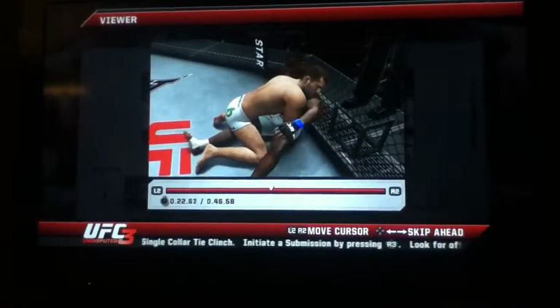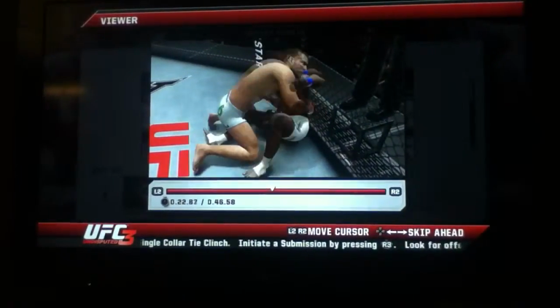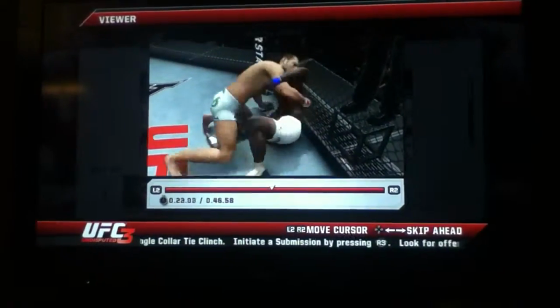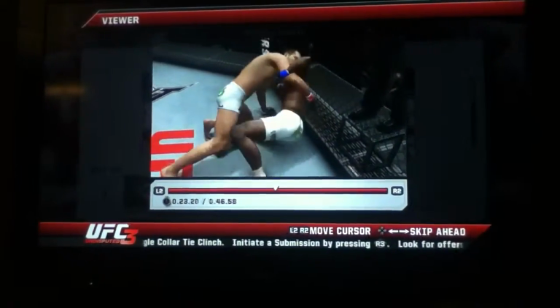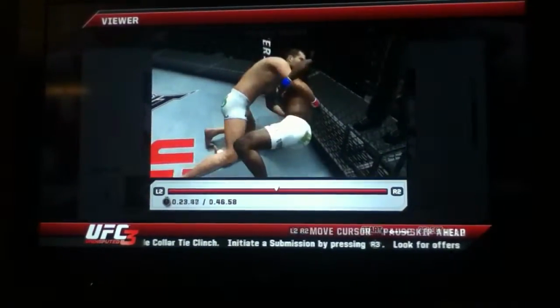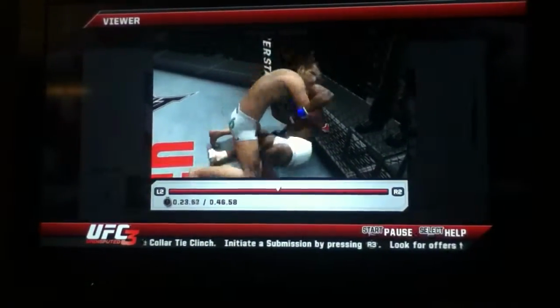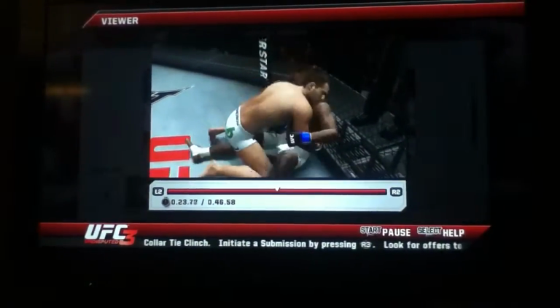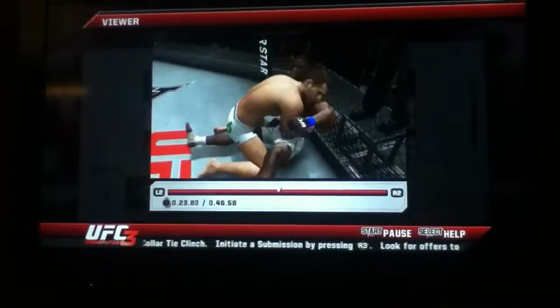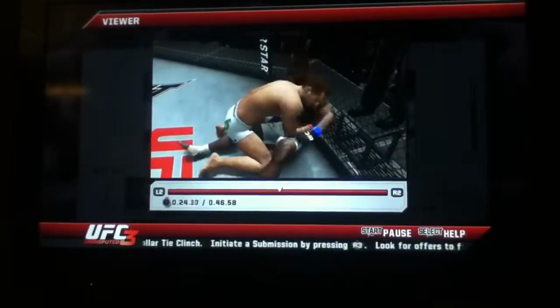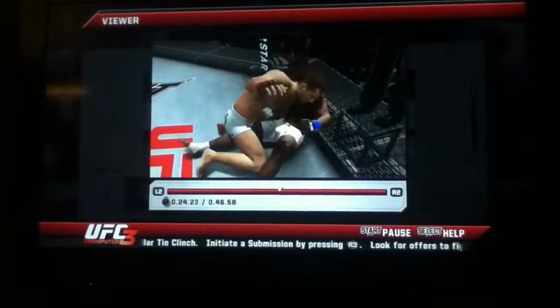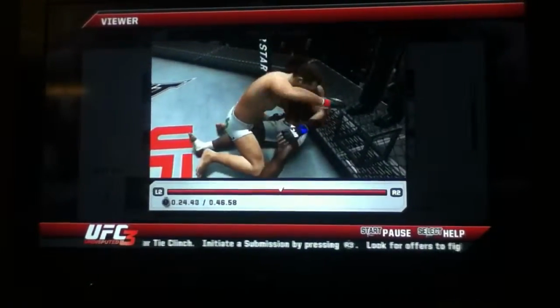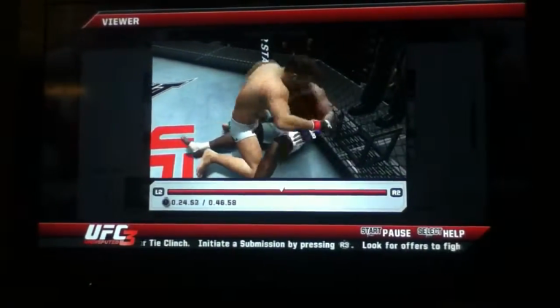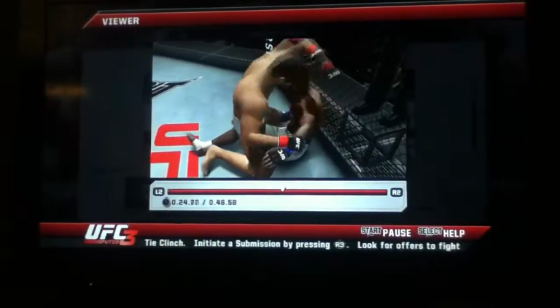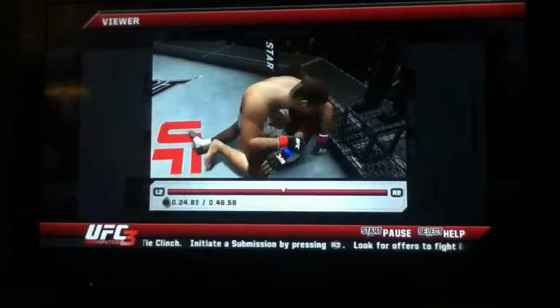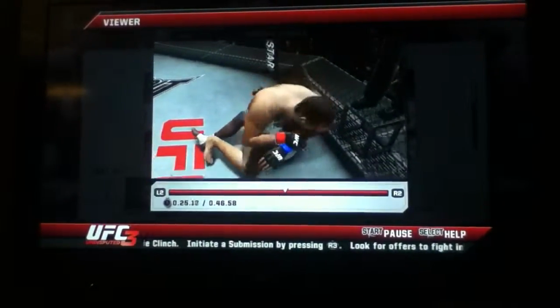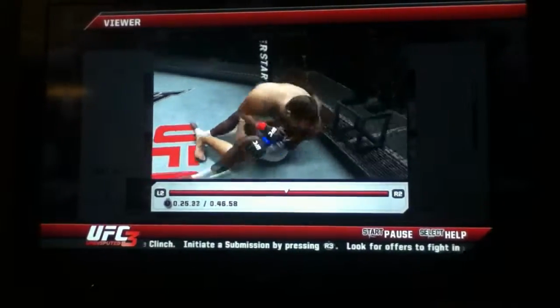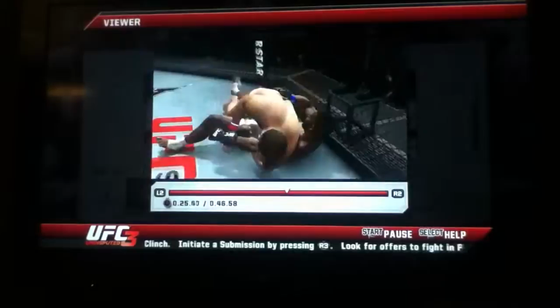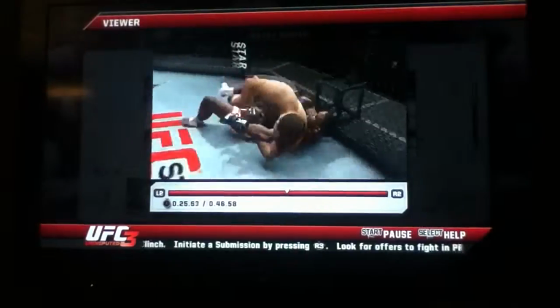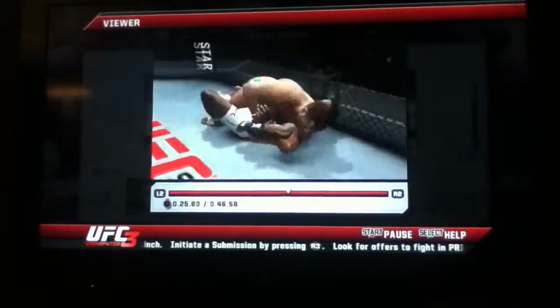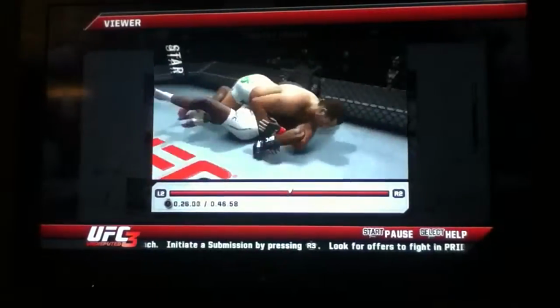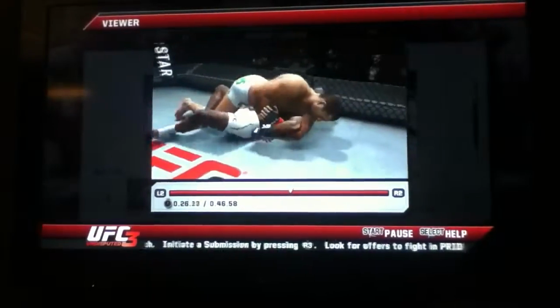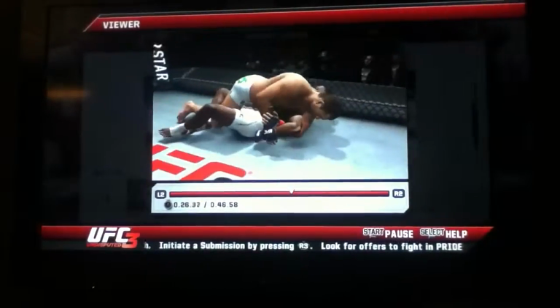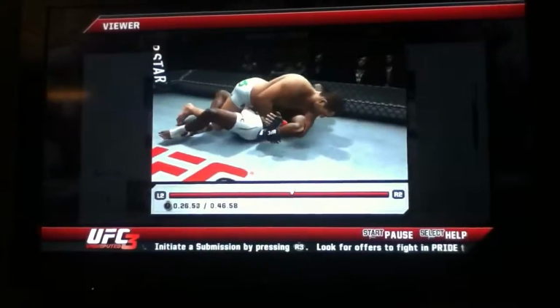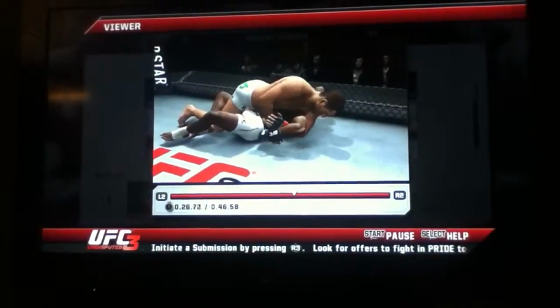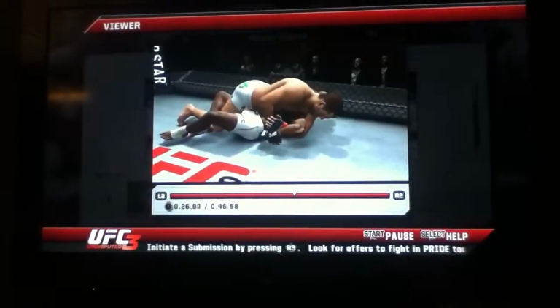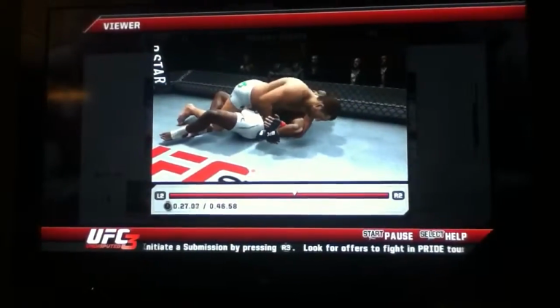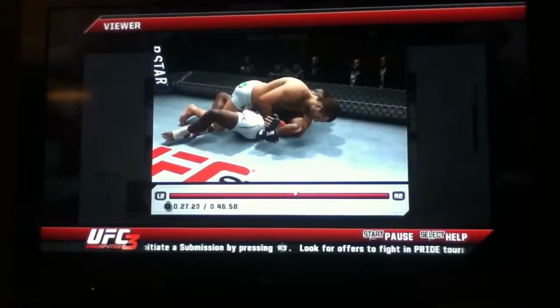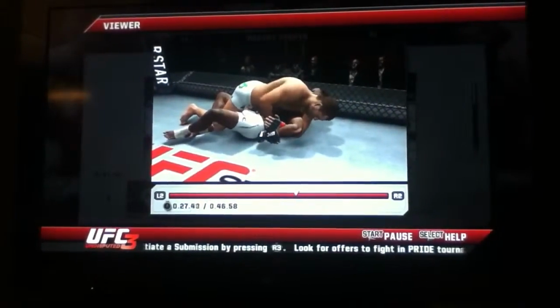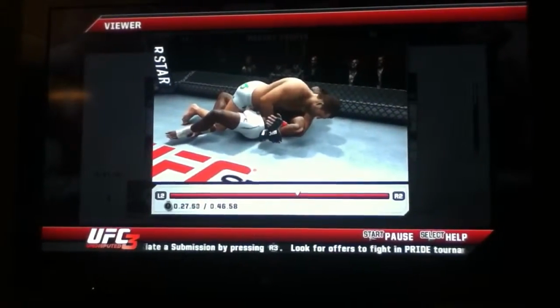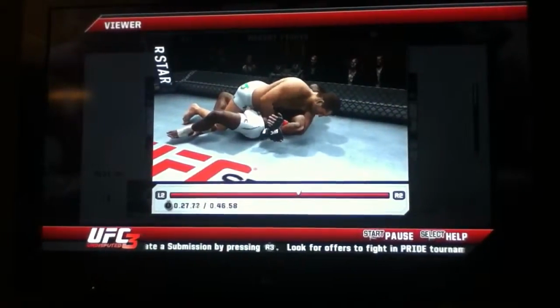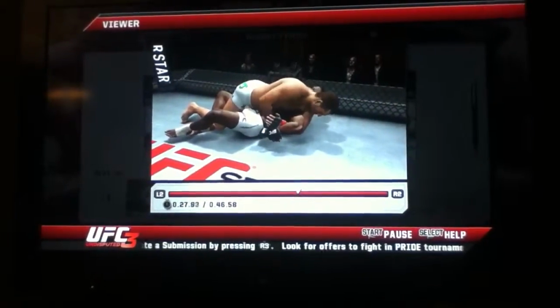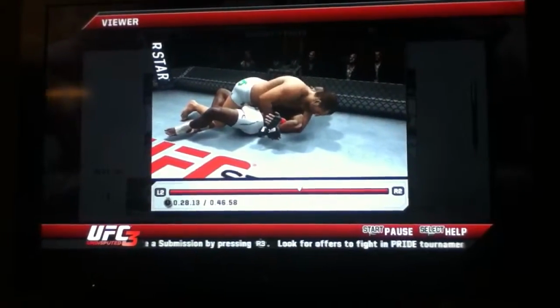The crowd loves Mauricio Shogun. He's looking to isolate an arm here, looking for the Kimura.